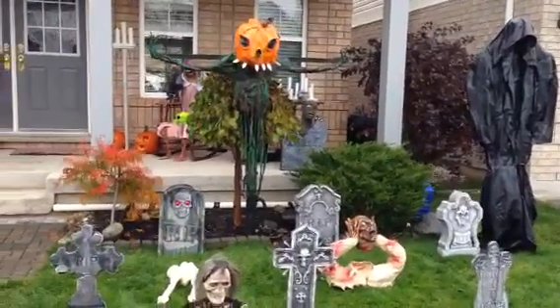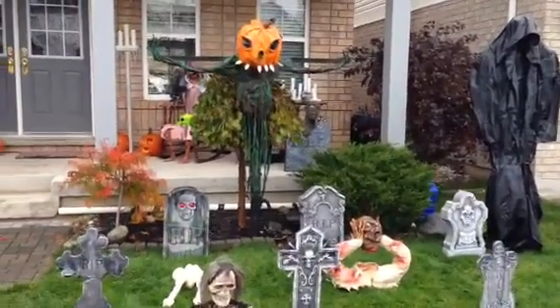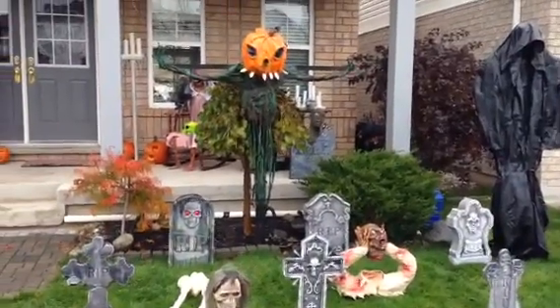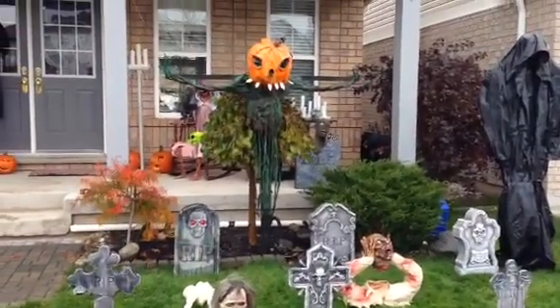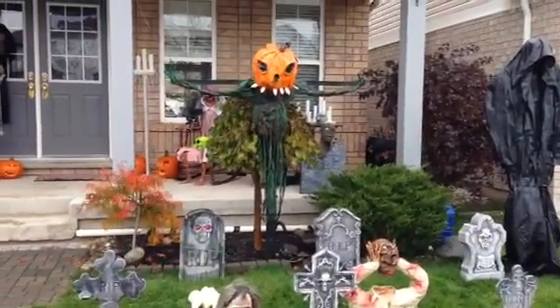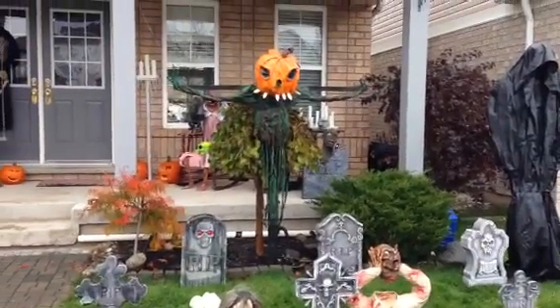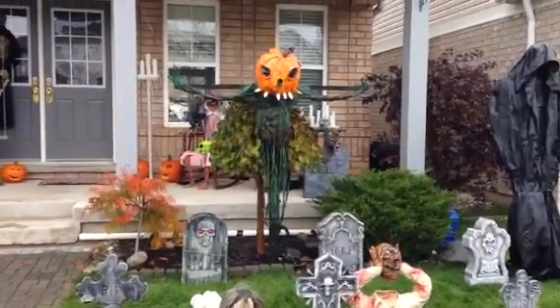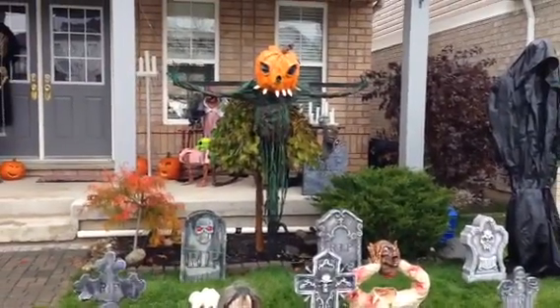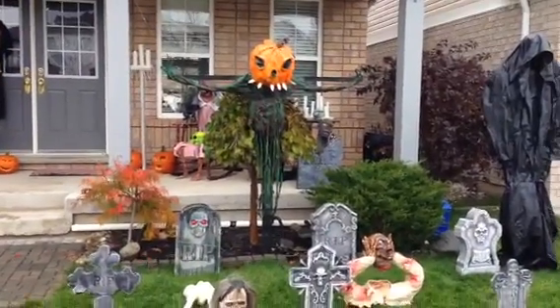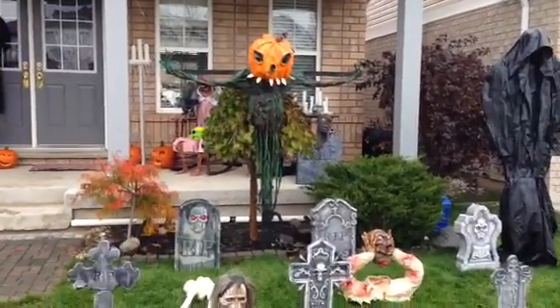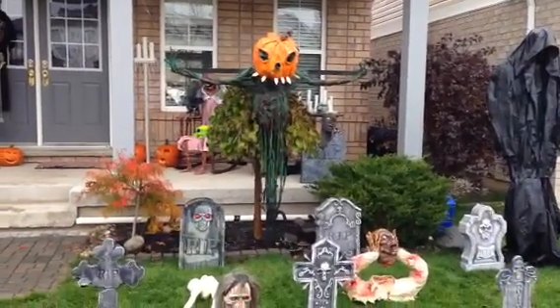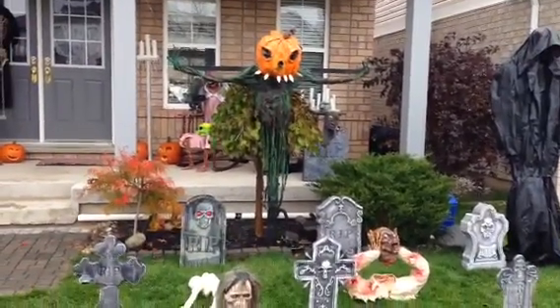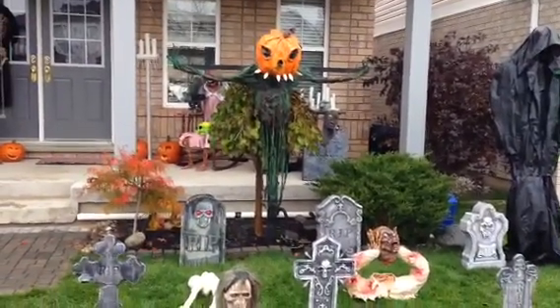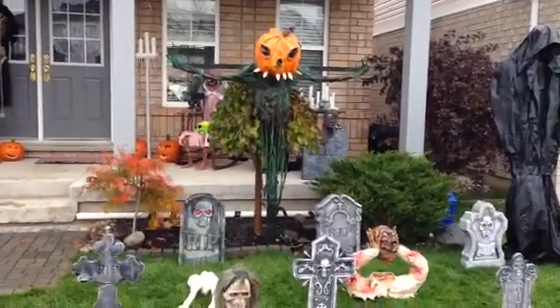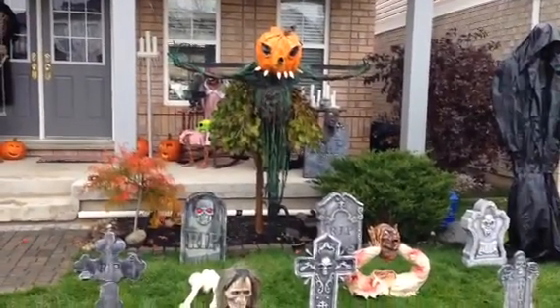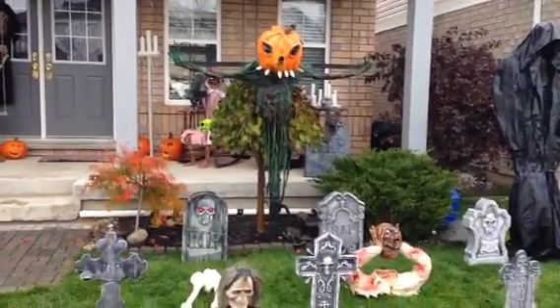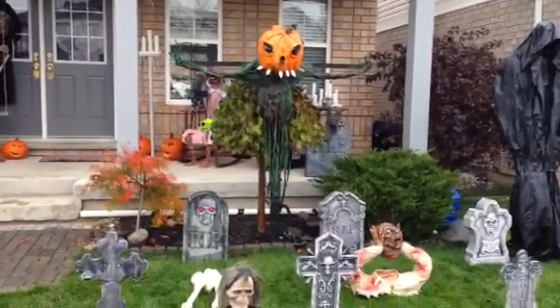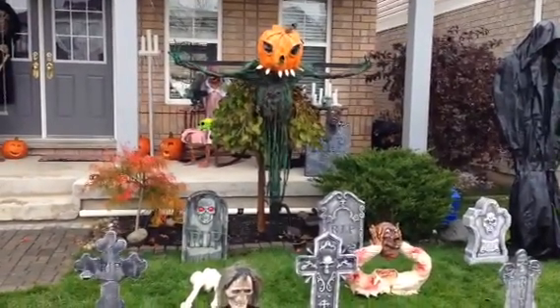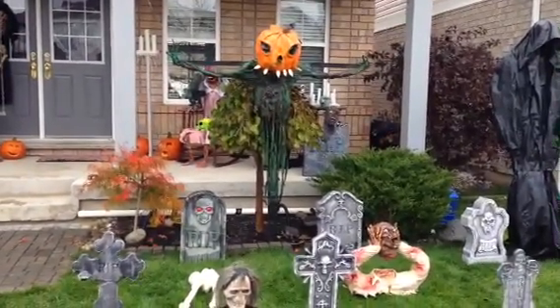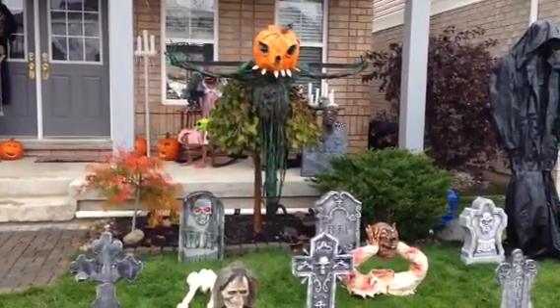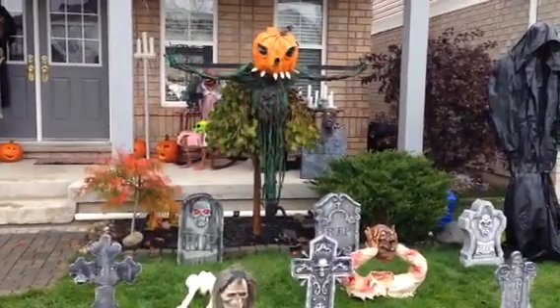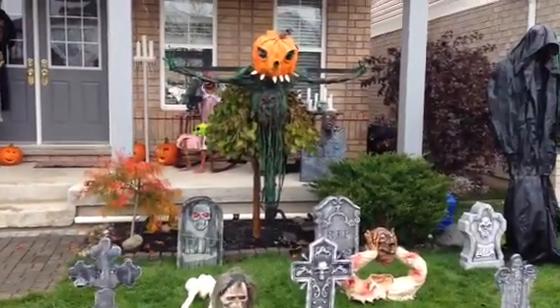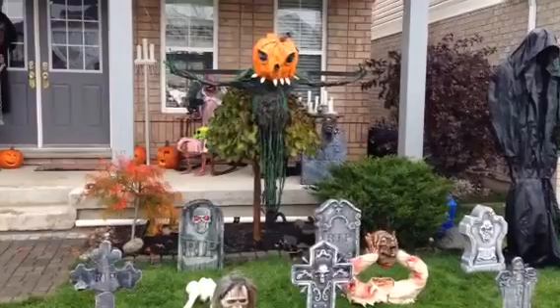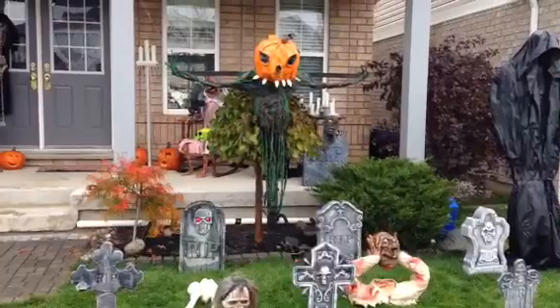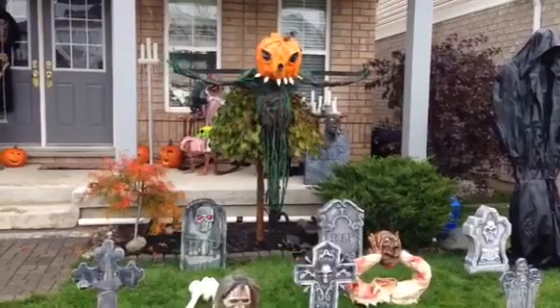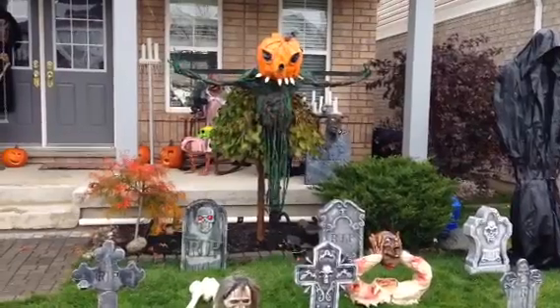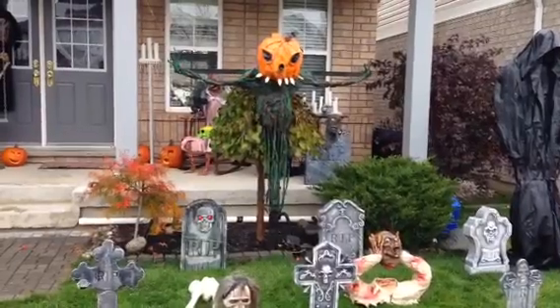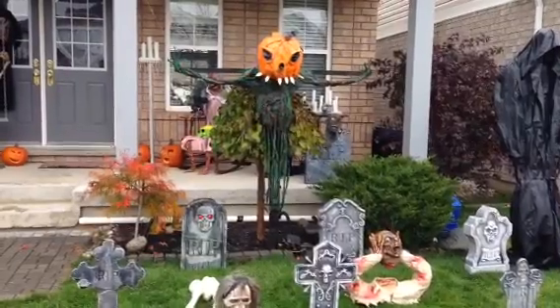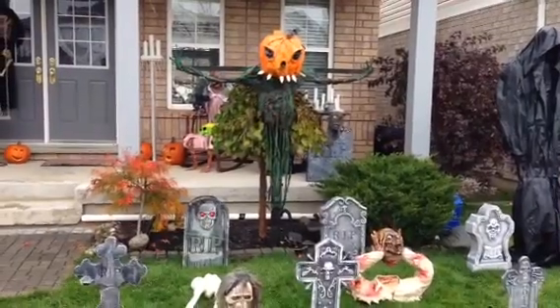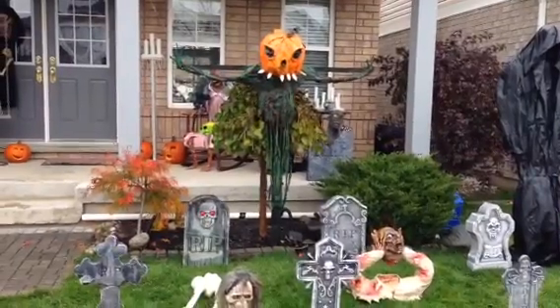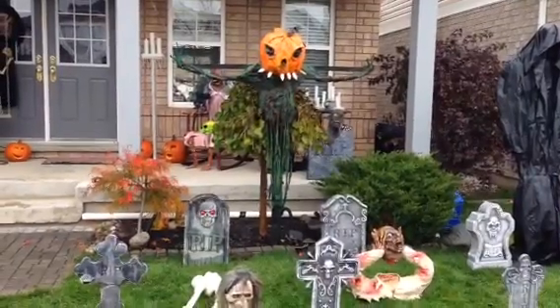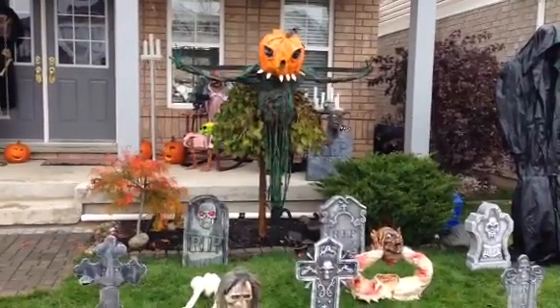Am I rocking a zombie on the porch? Should have been in the graveyard, but rain has hampered that.